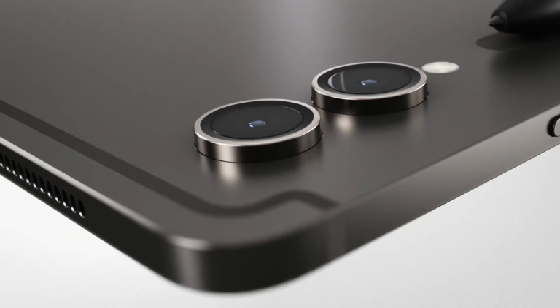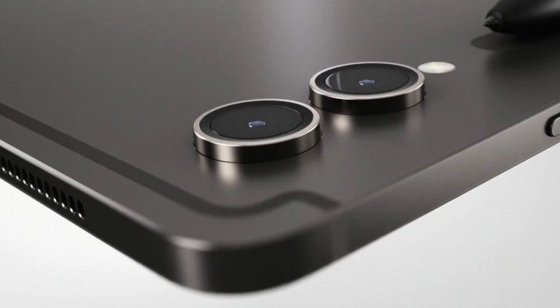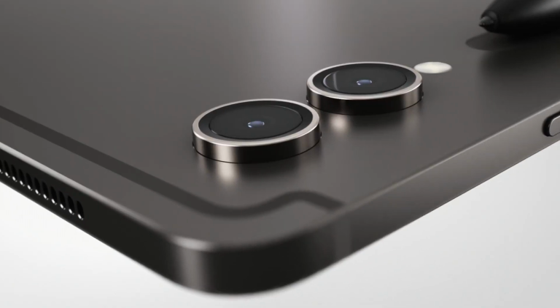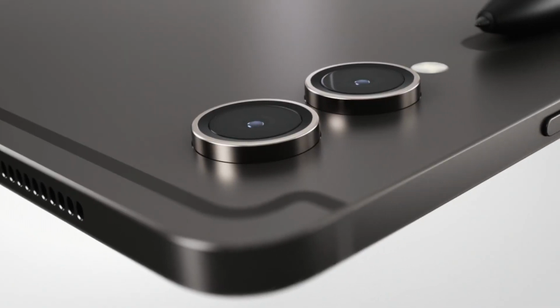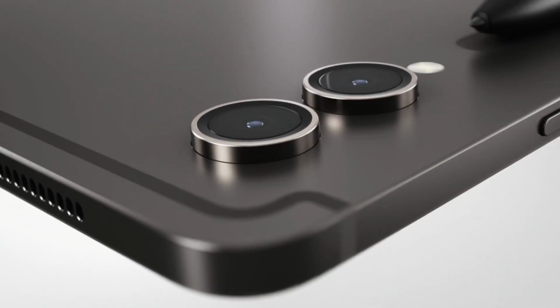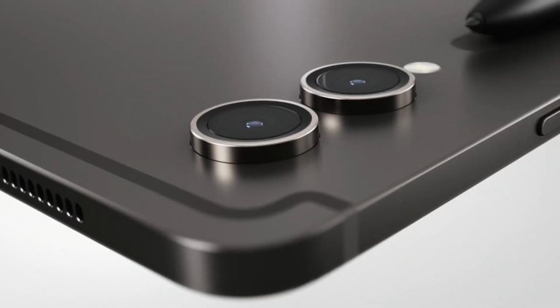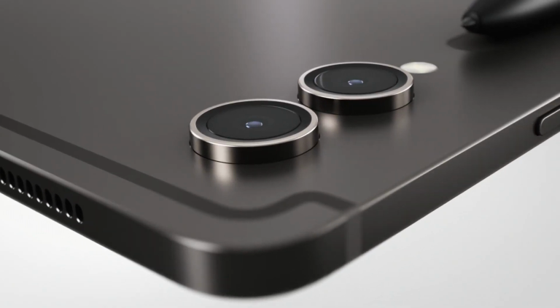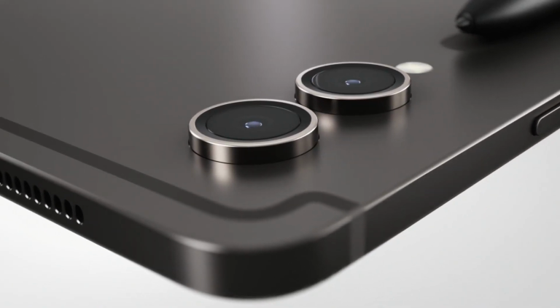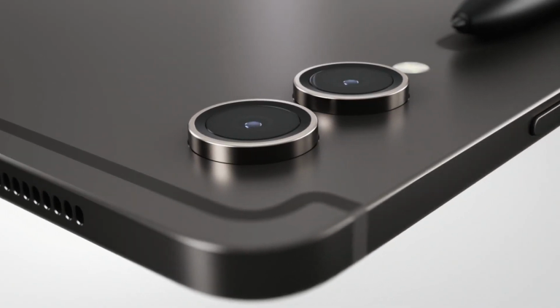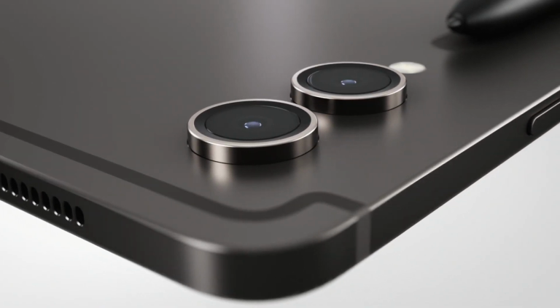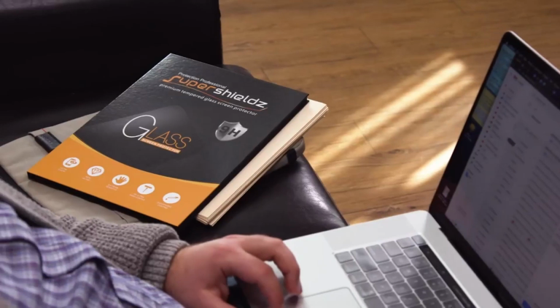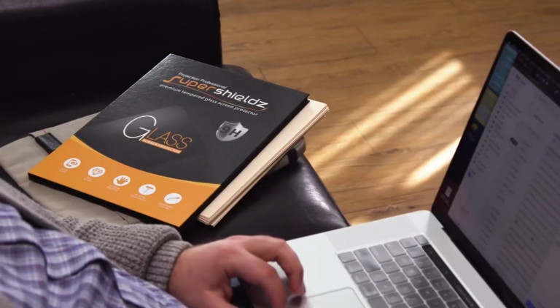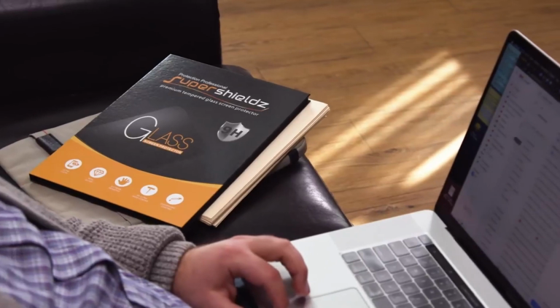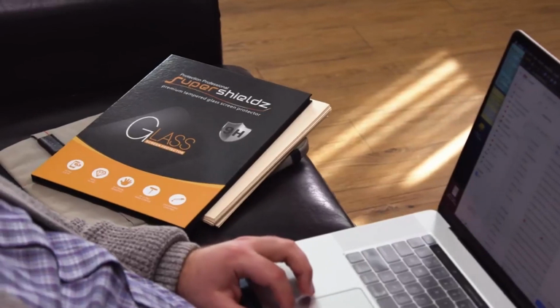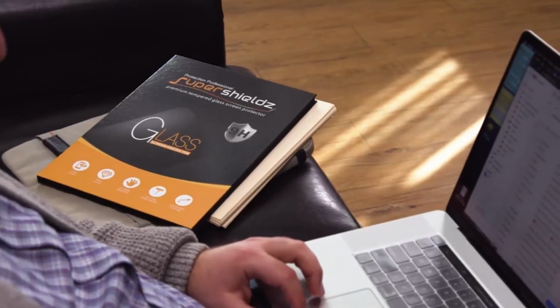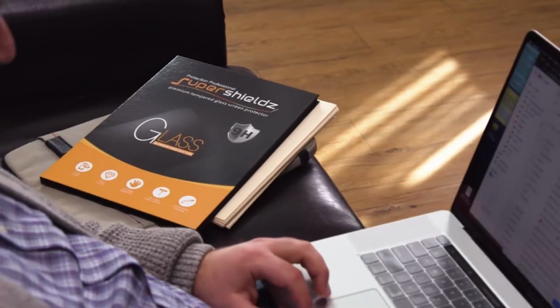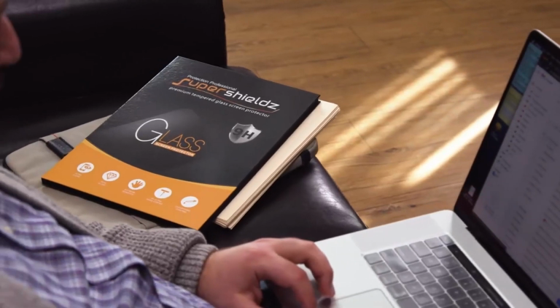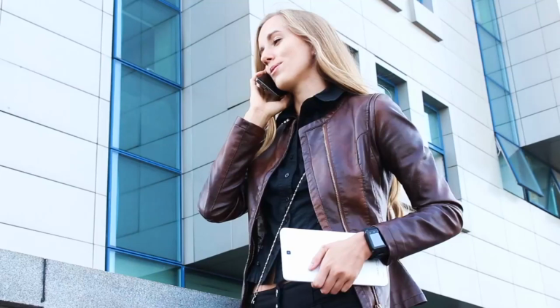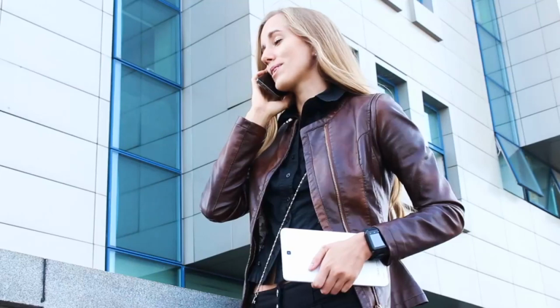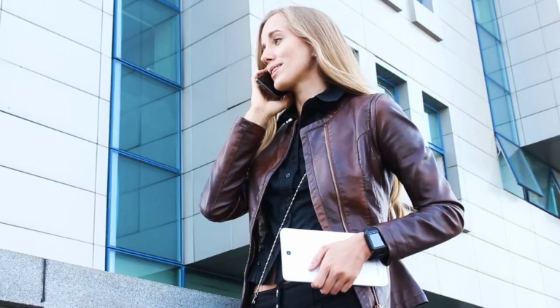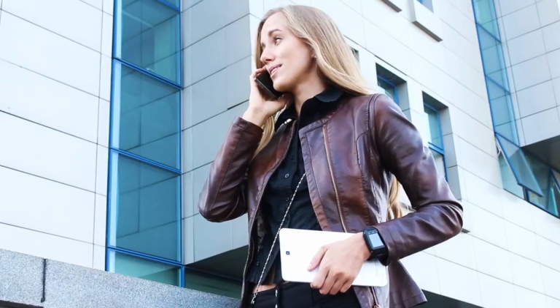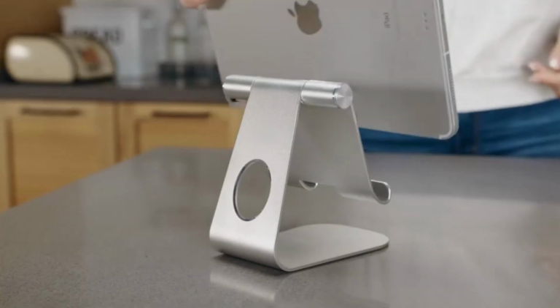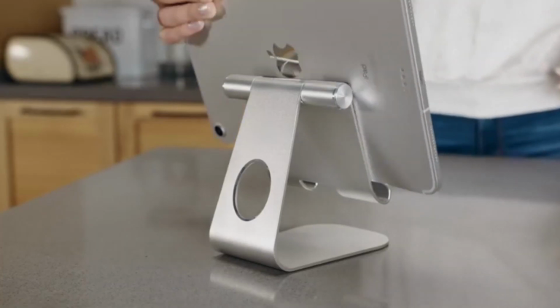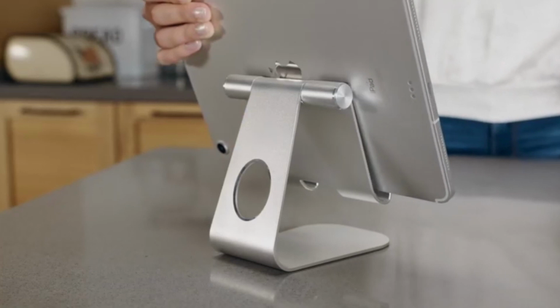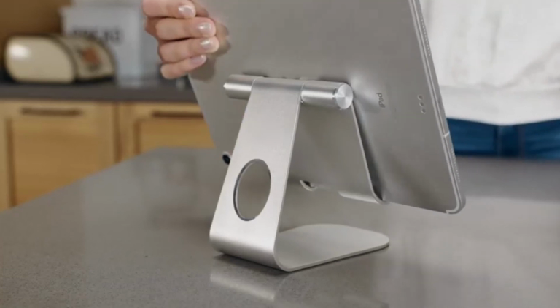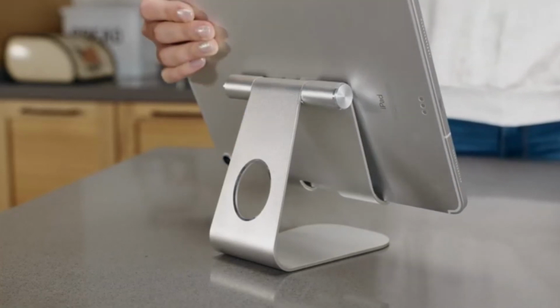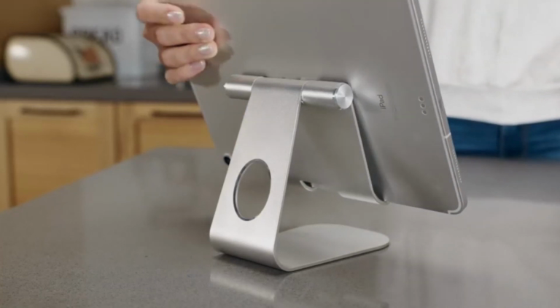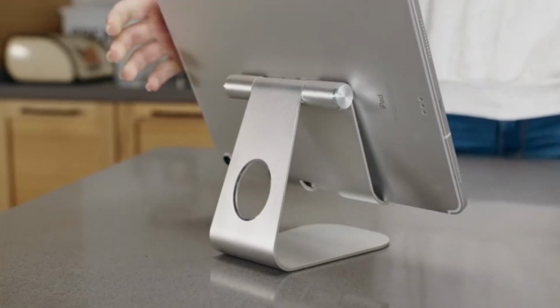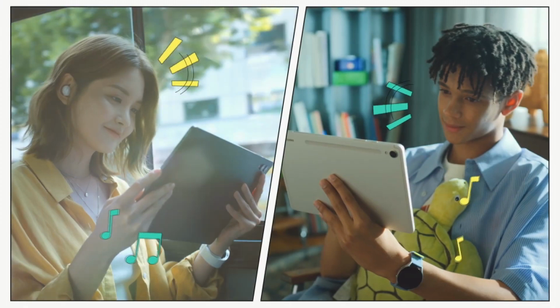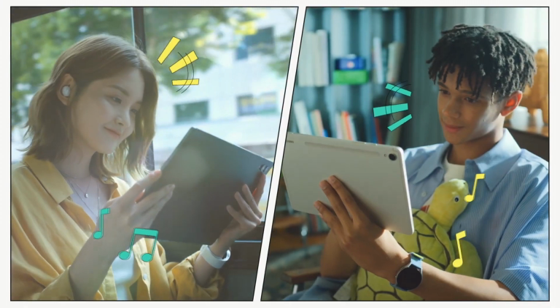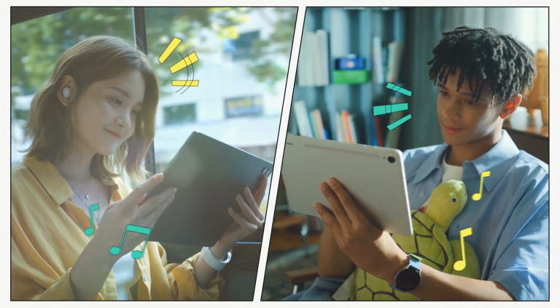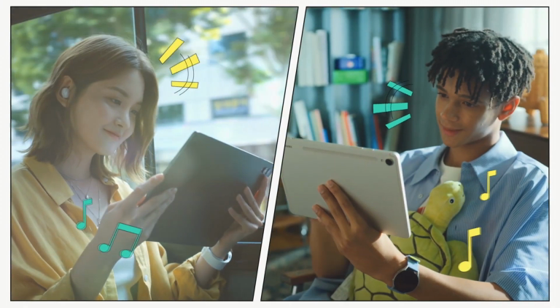So in this video, we have come up with some of the must-have accessories that you should get for your Samsung Galaxy Tab S9 Ultra.